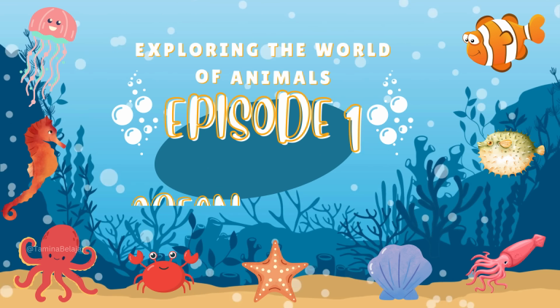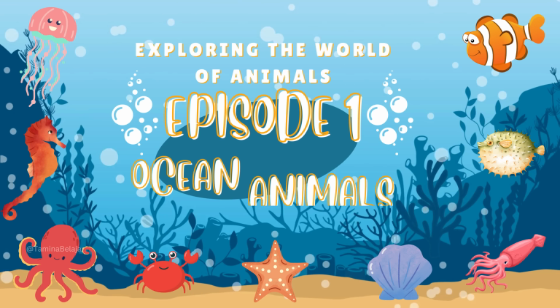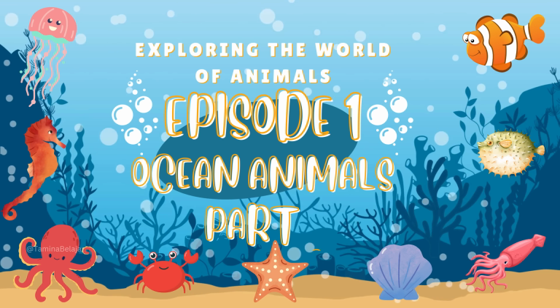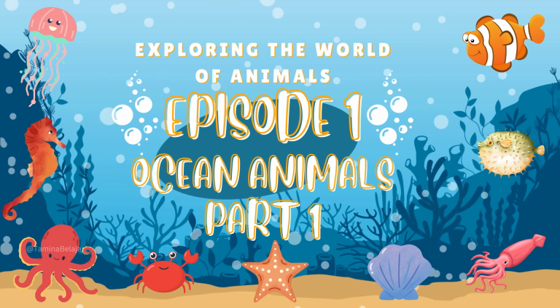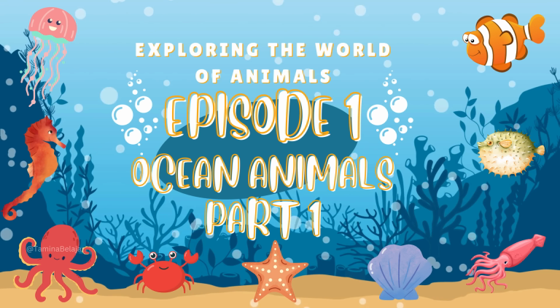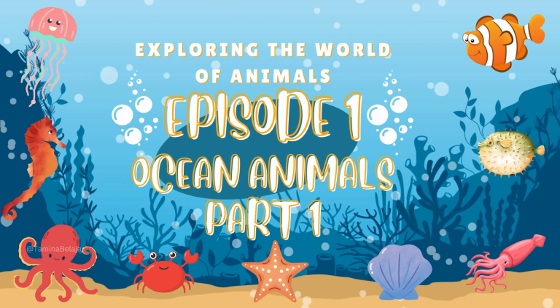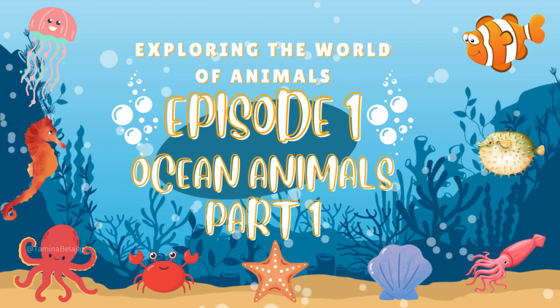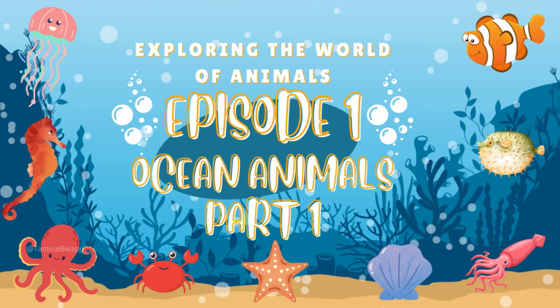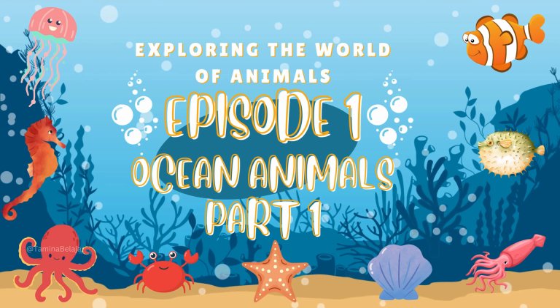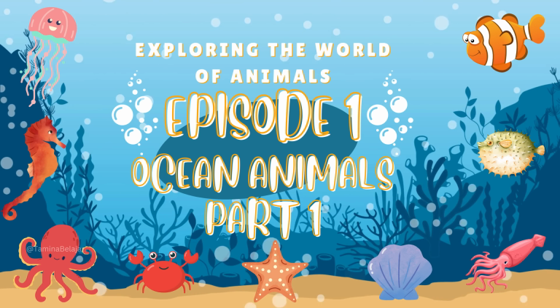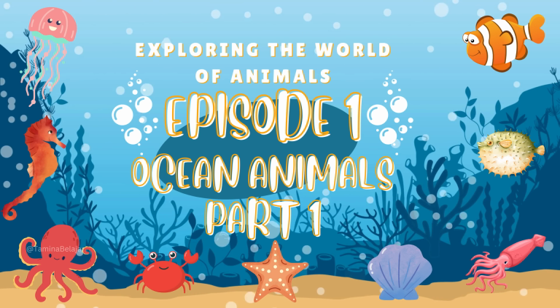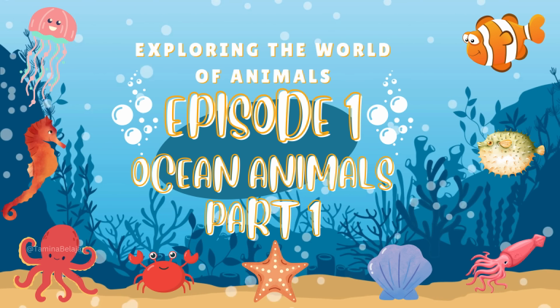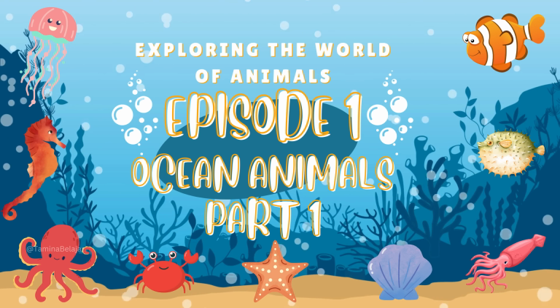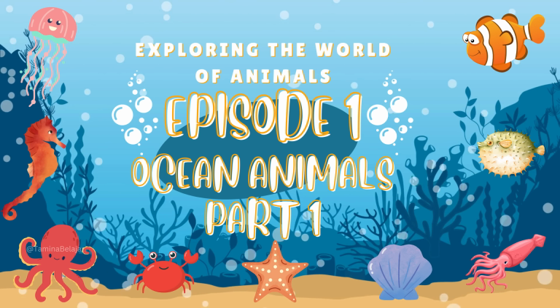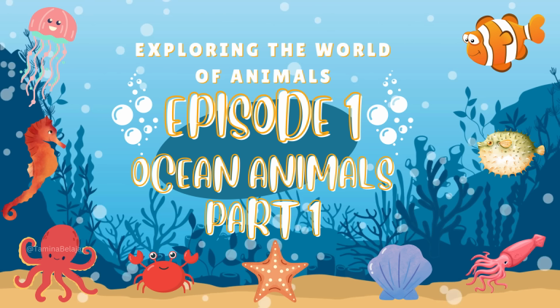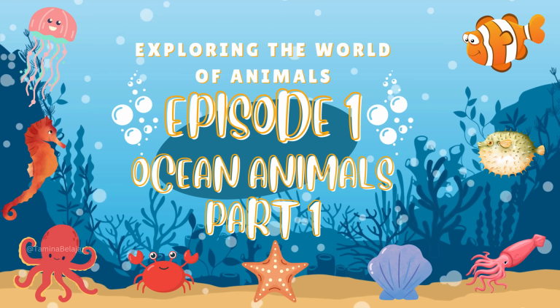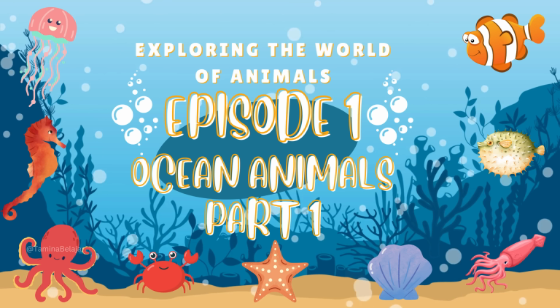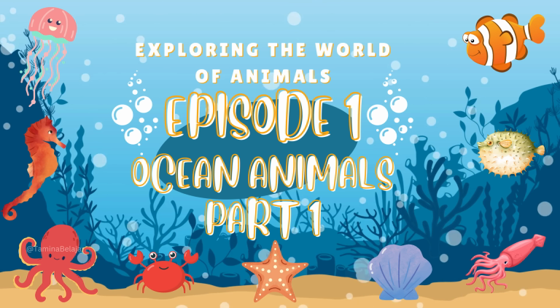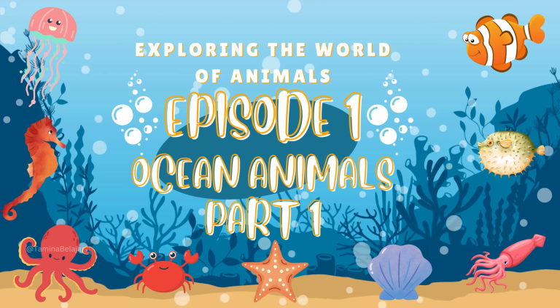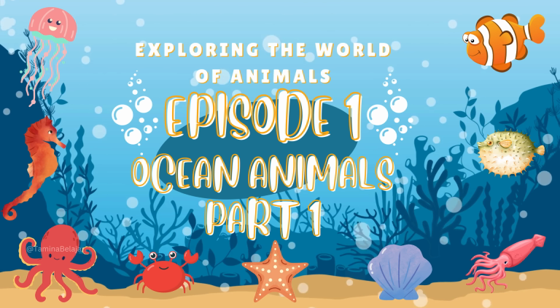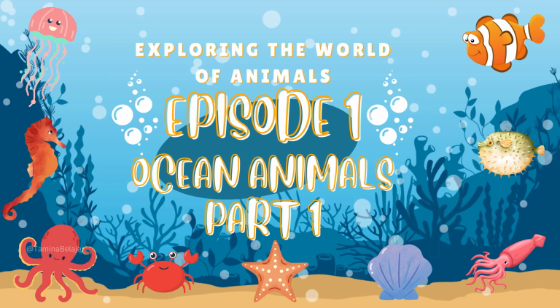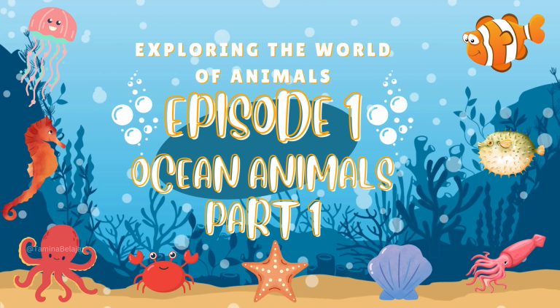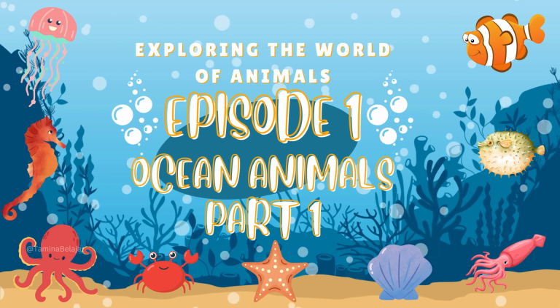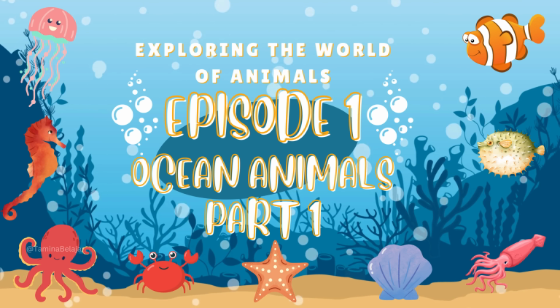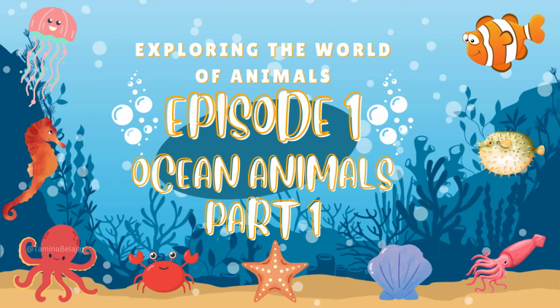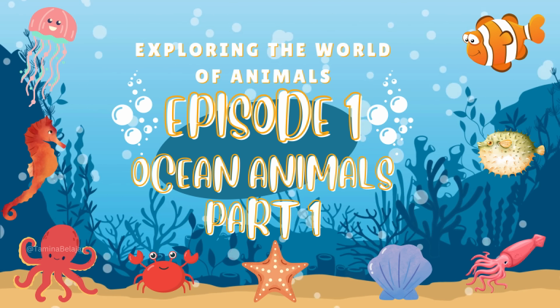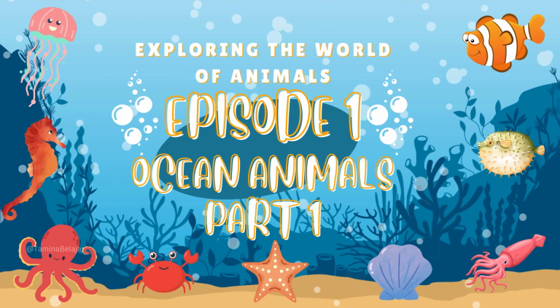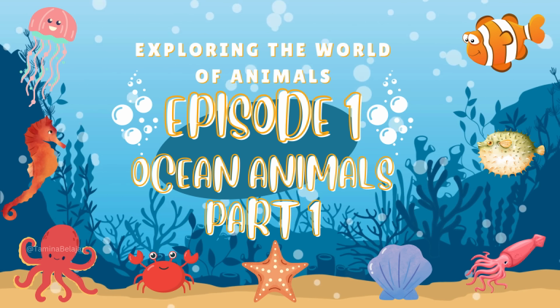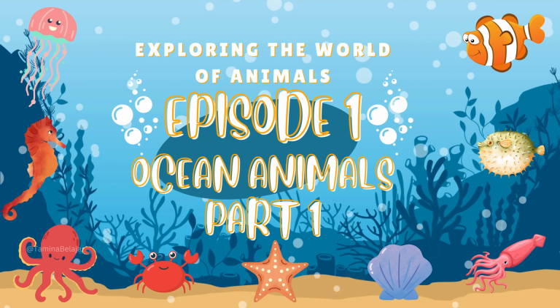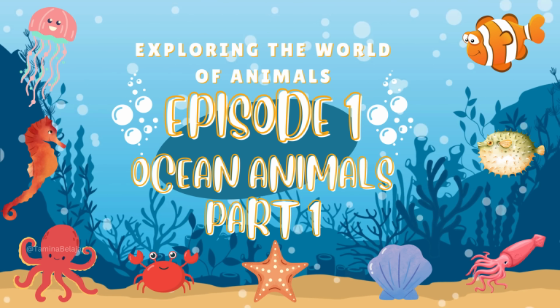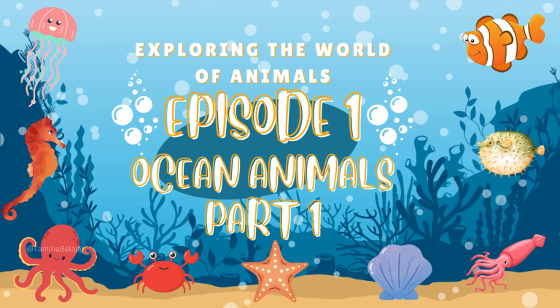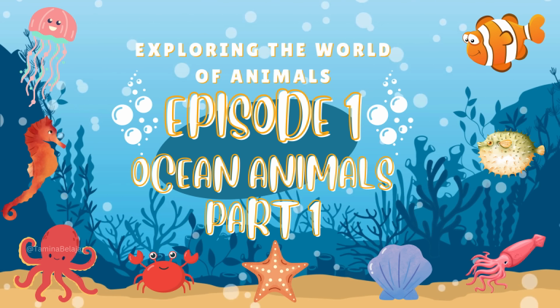Exploring the World of Animals, Episode 1: Ocean Animals, Part 1.